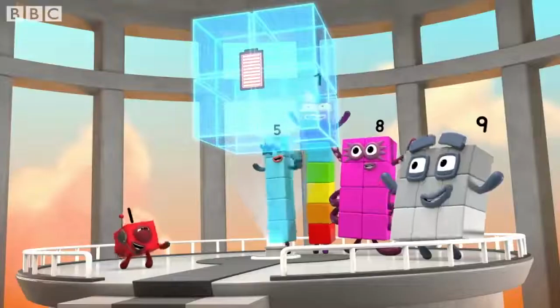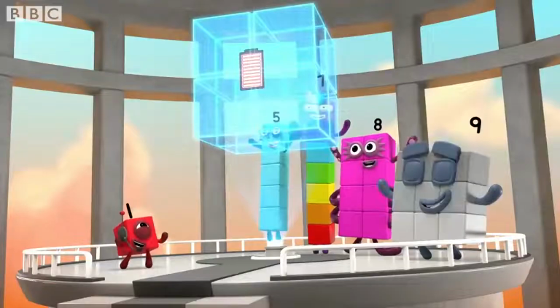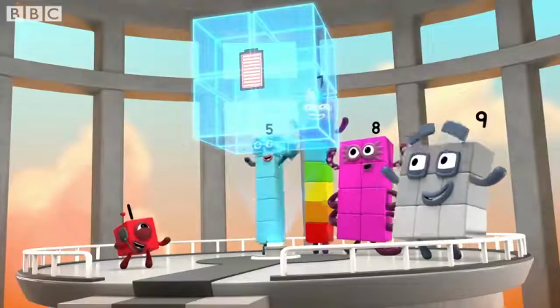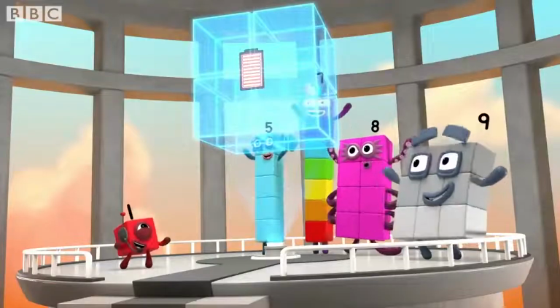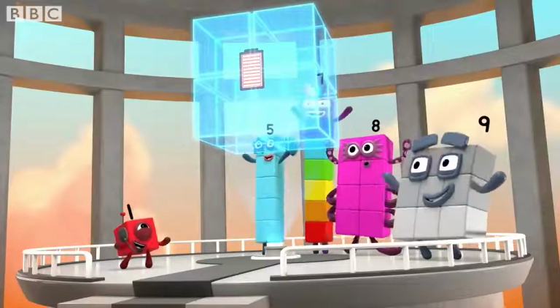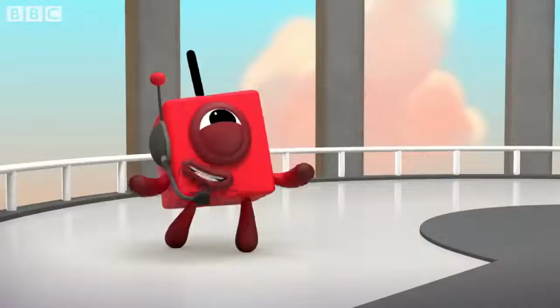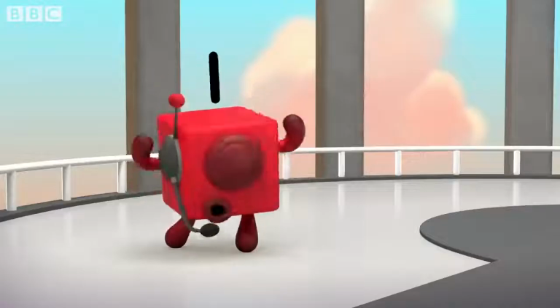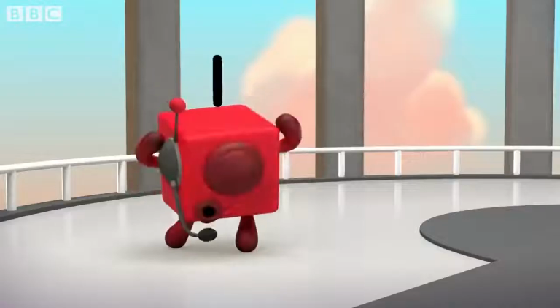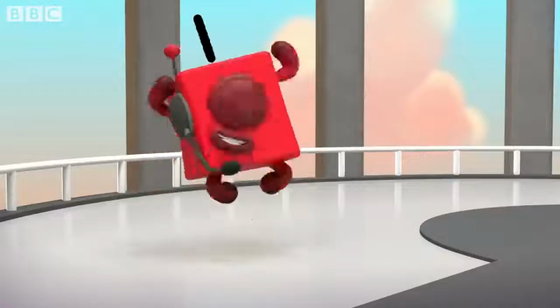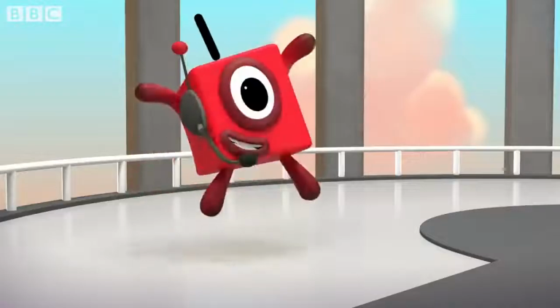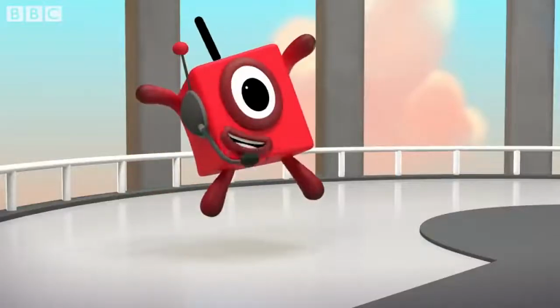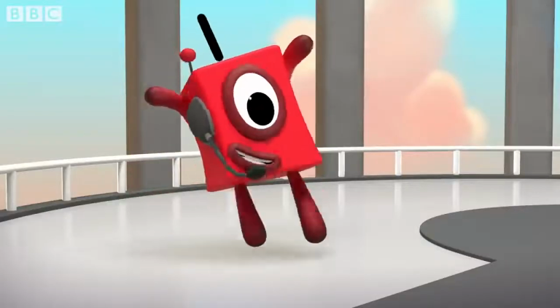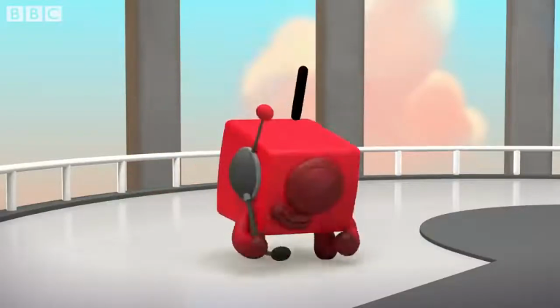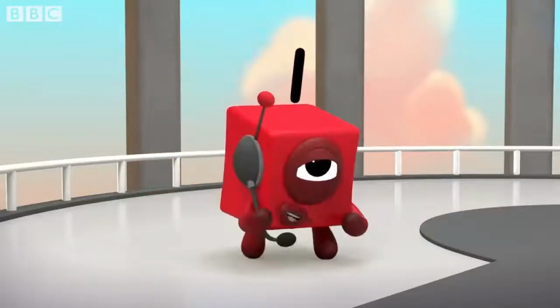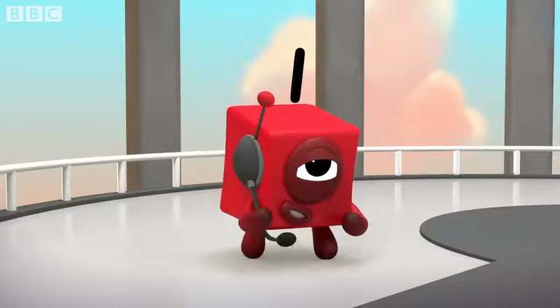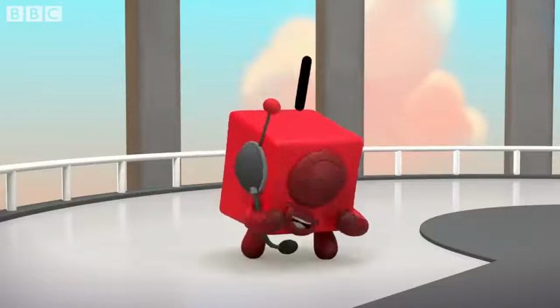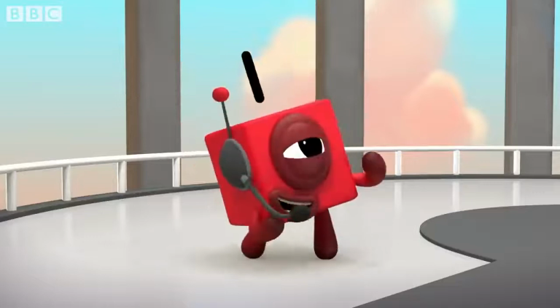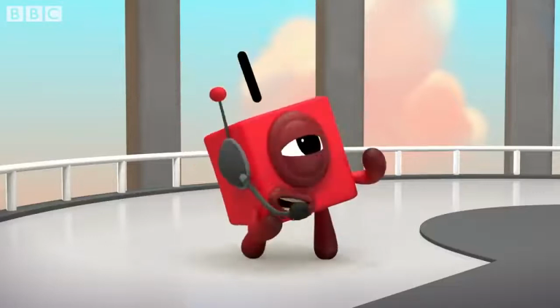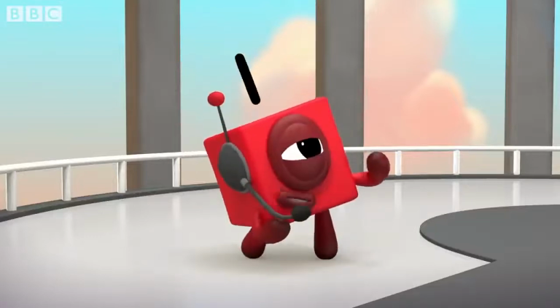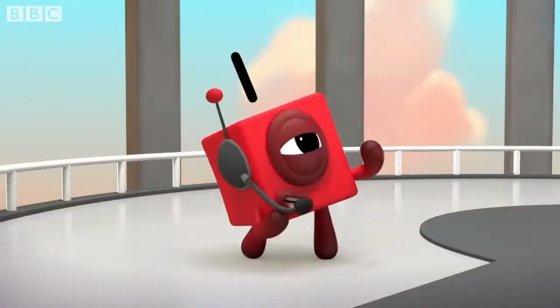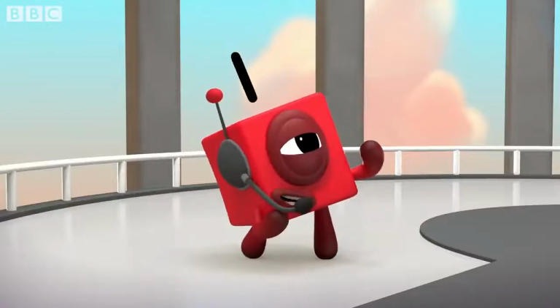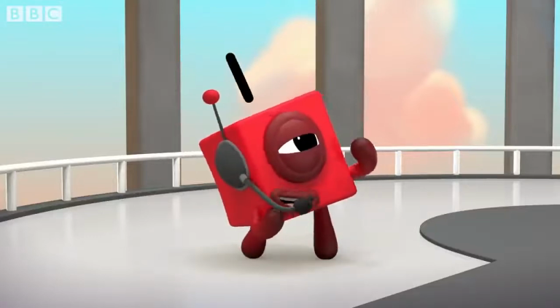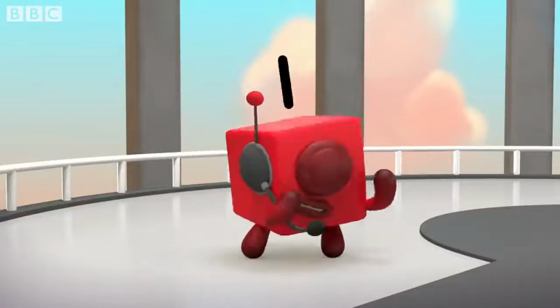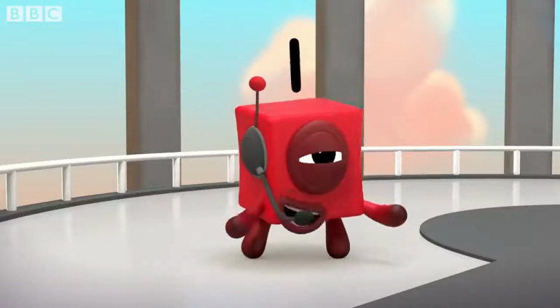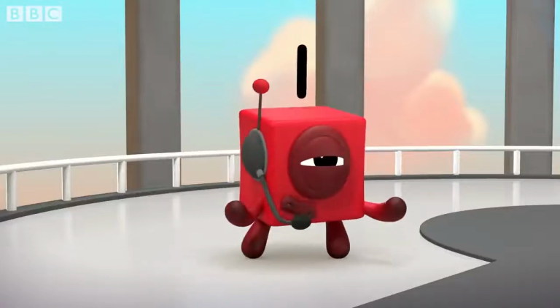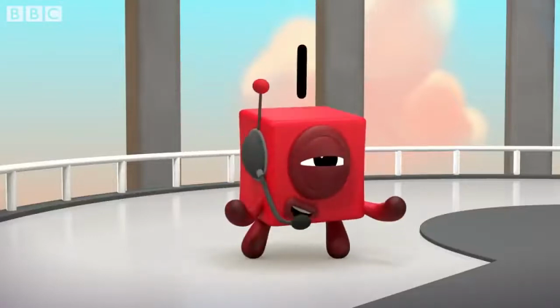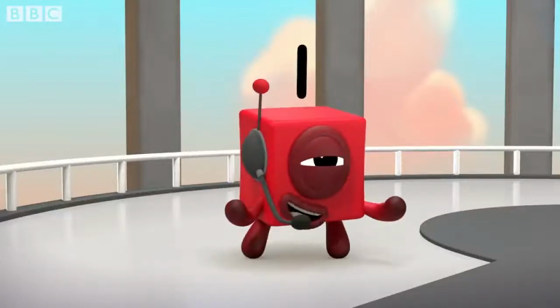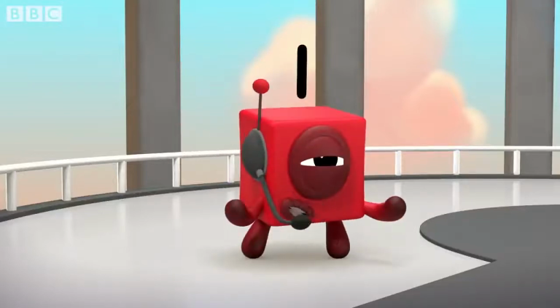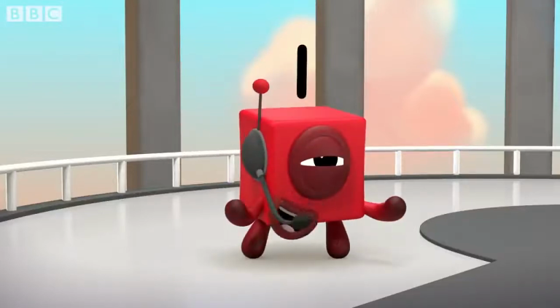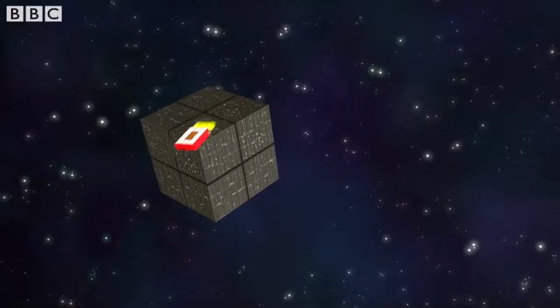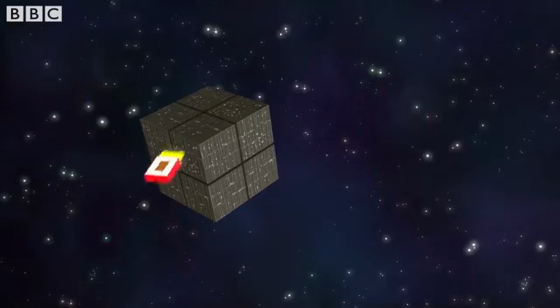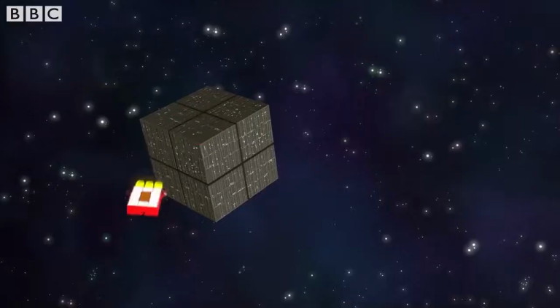You did it! Now witness the power of this fully operational disco cube!